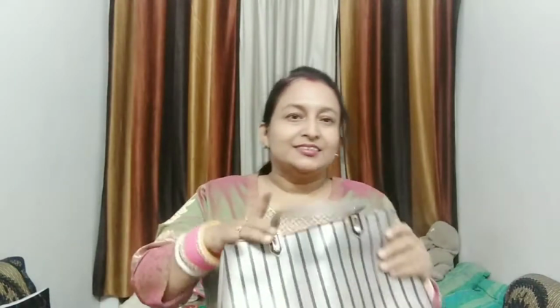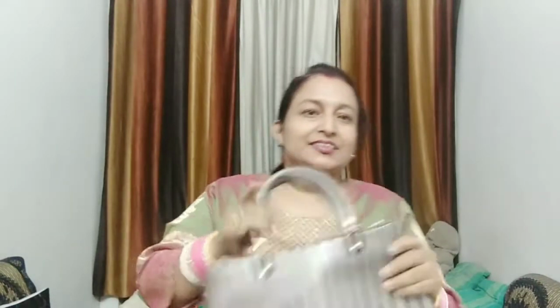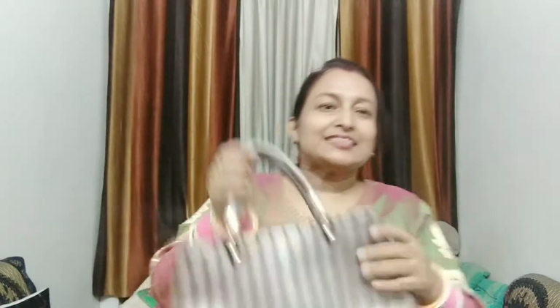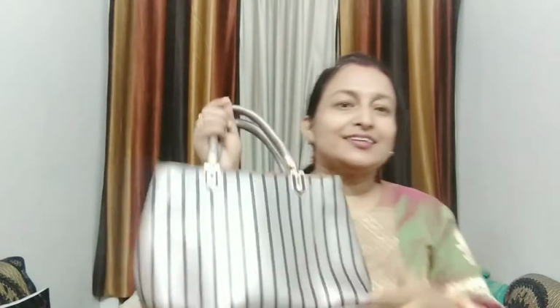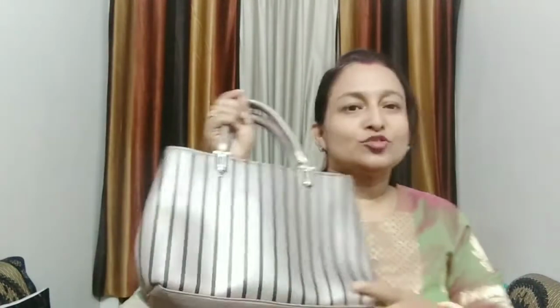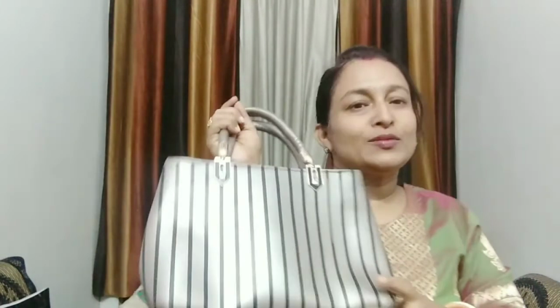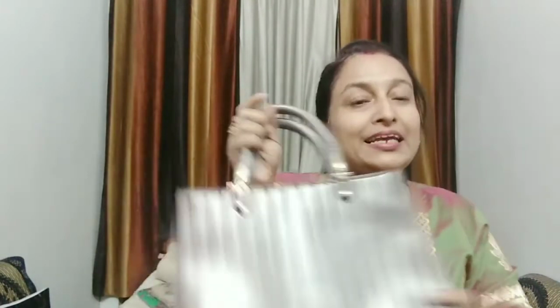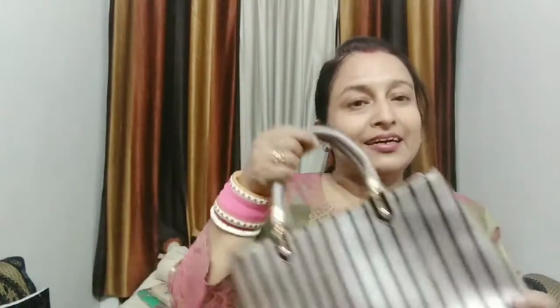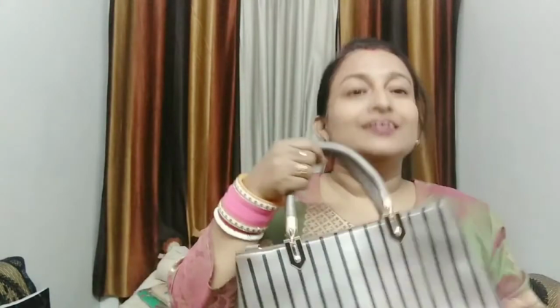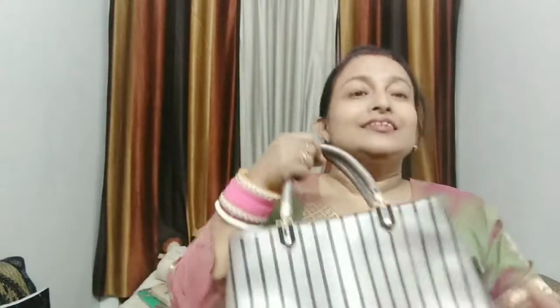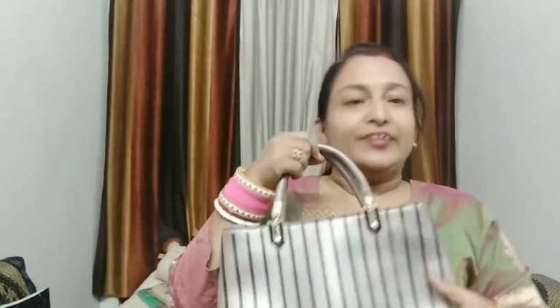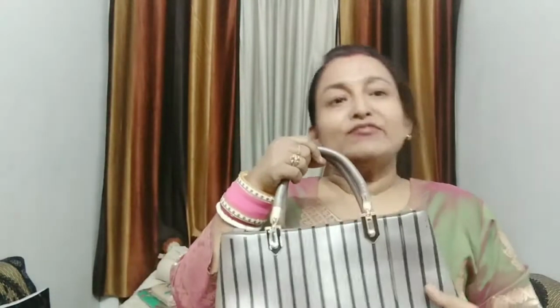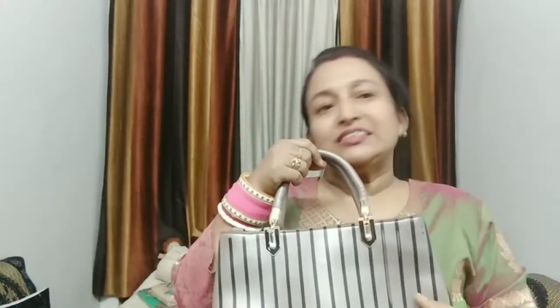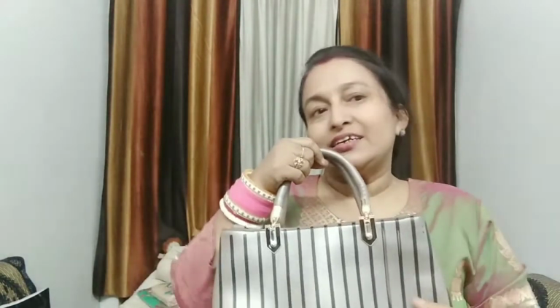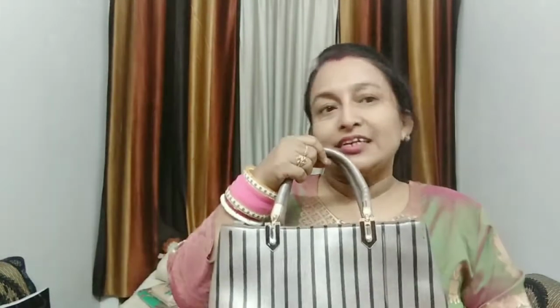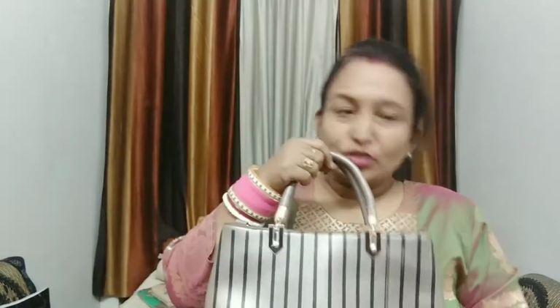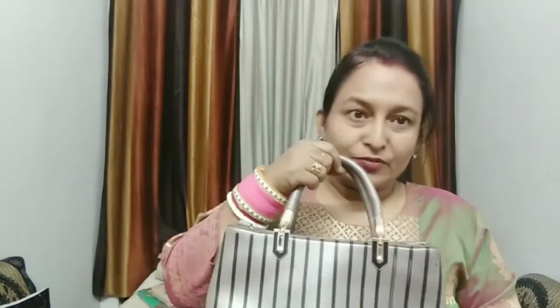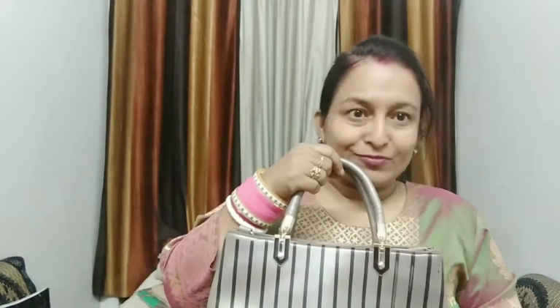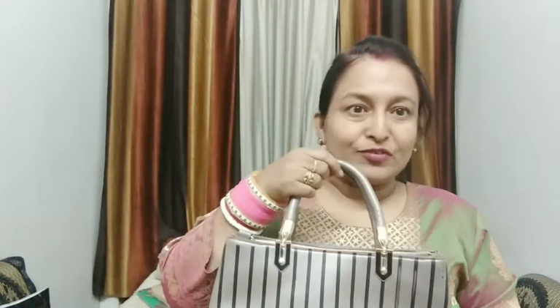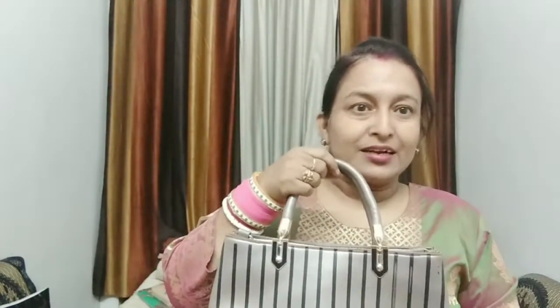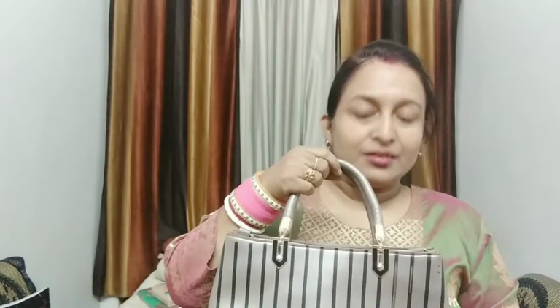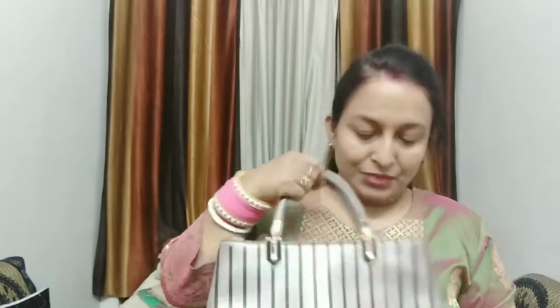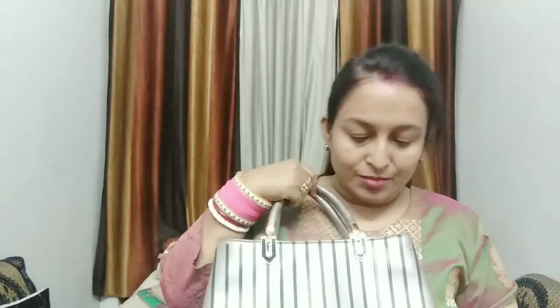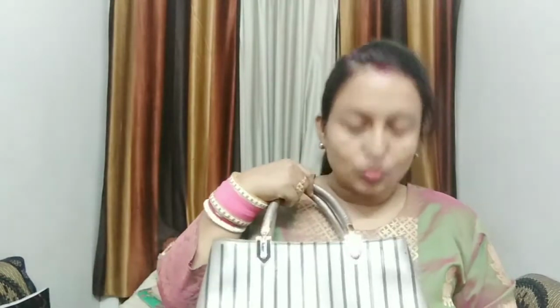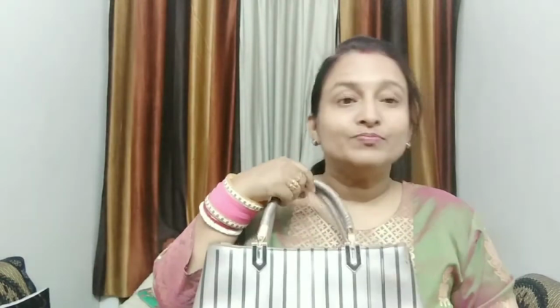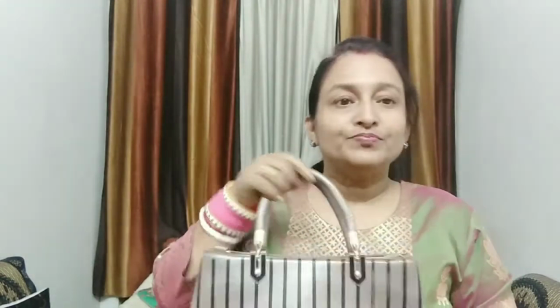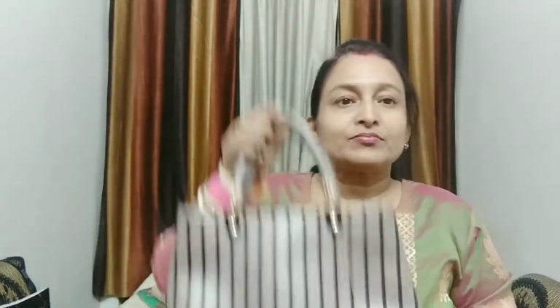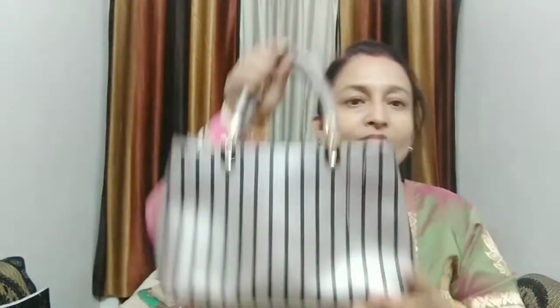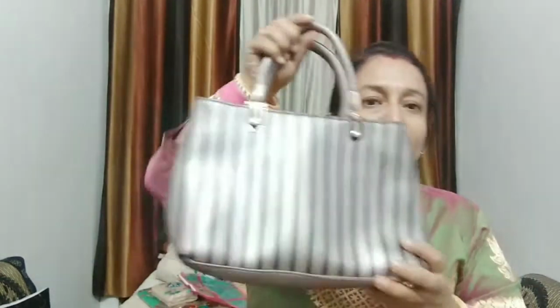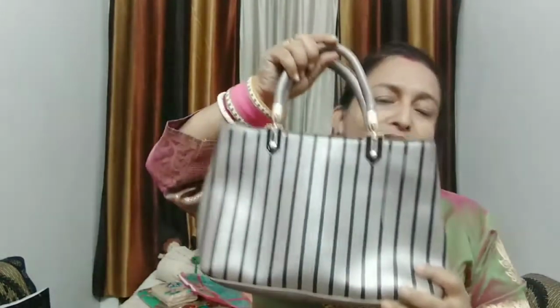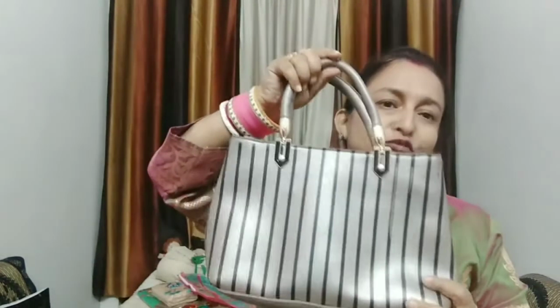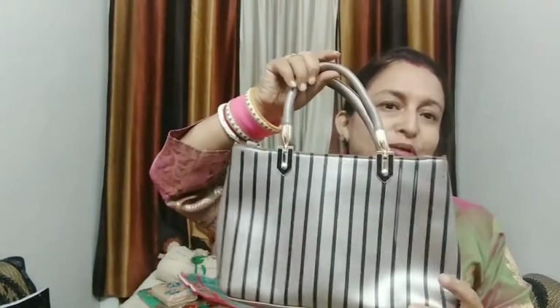How does it feel? If you look at the price, this bag is 550.